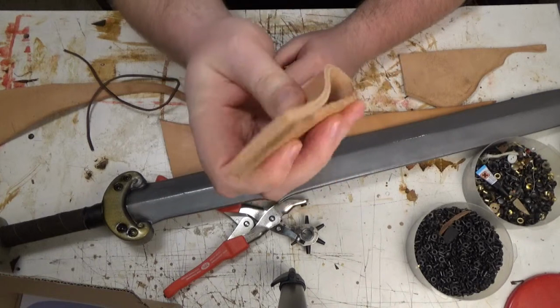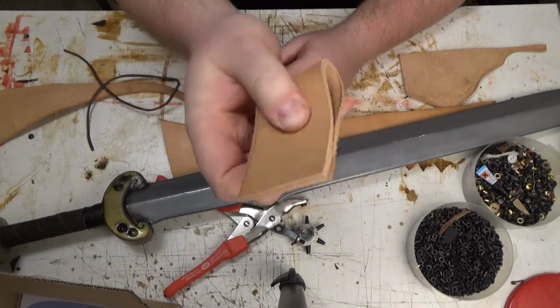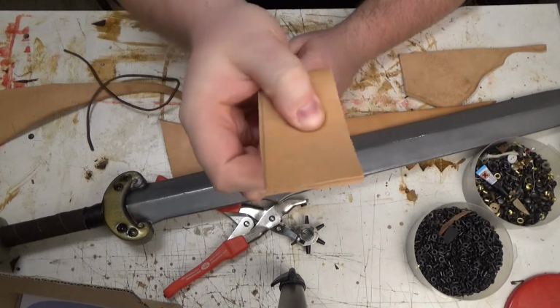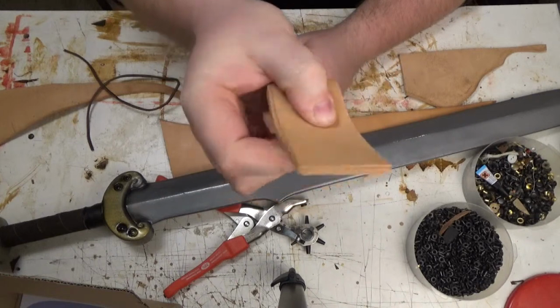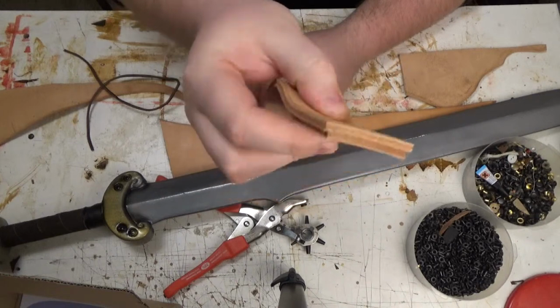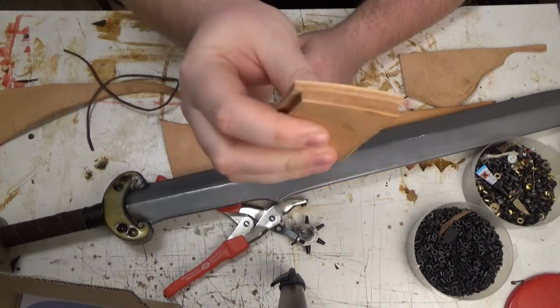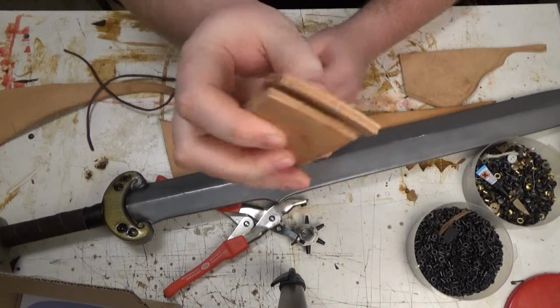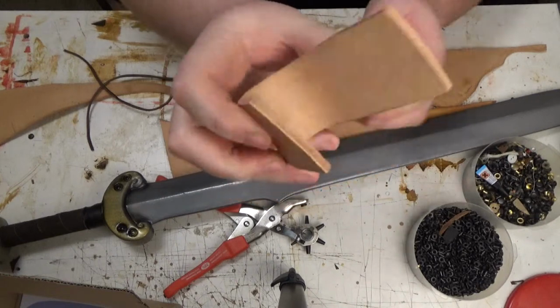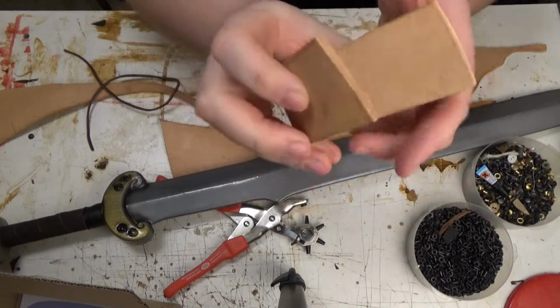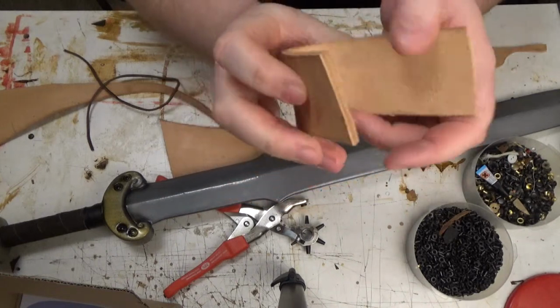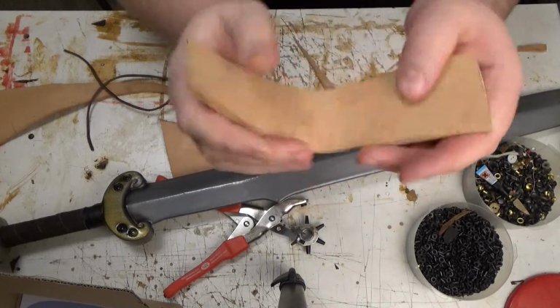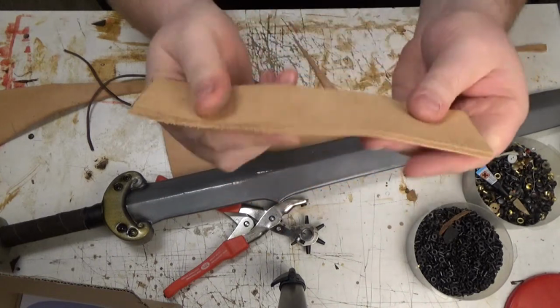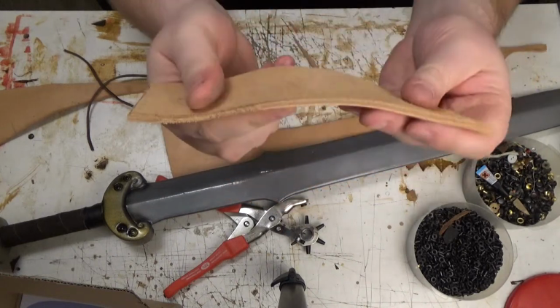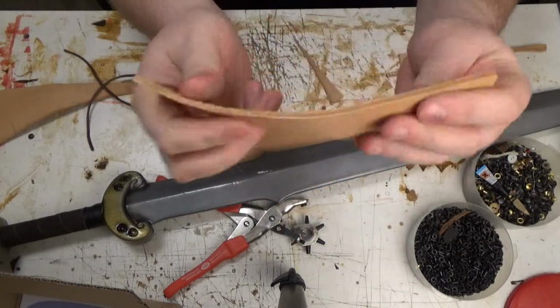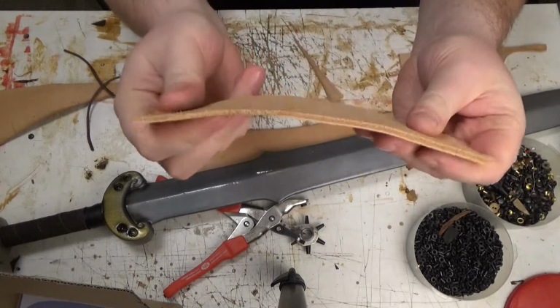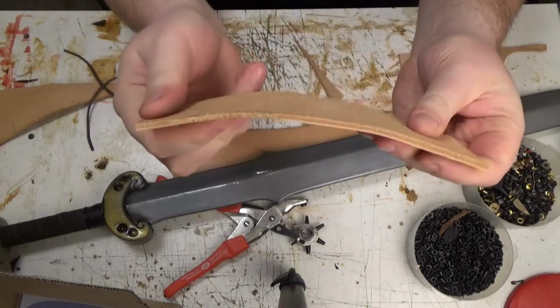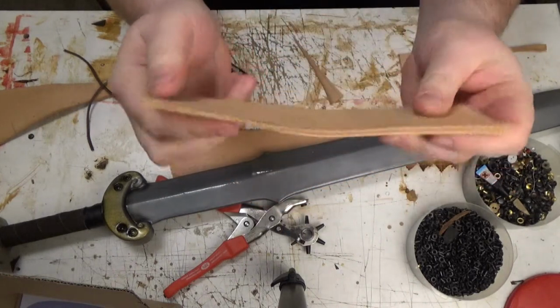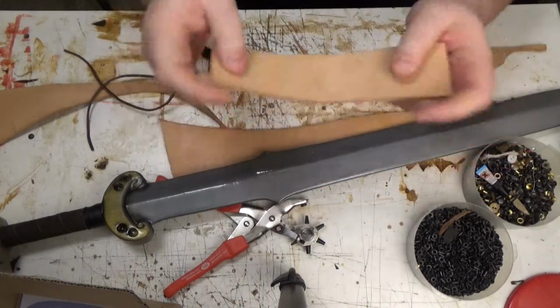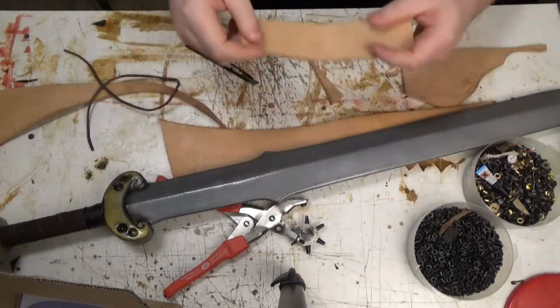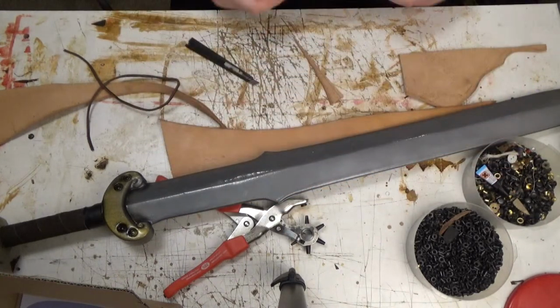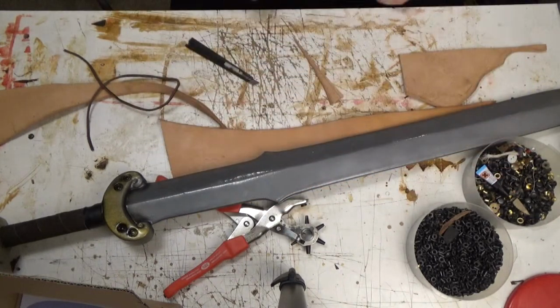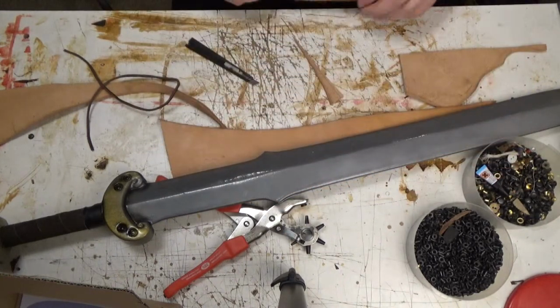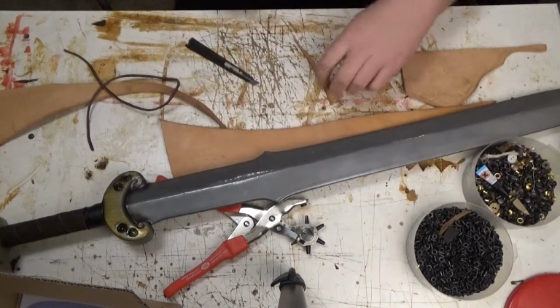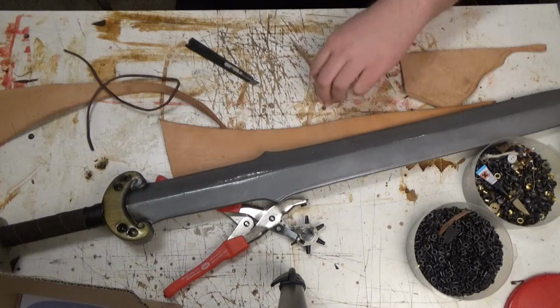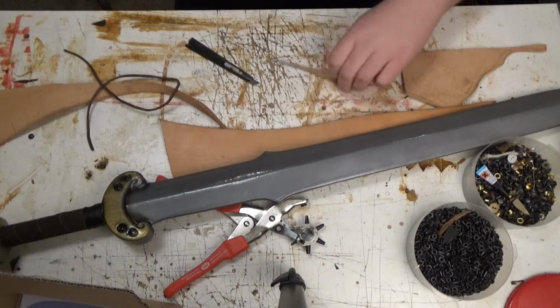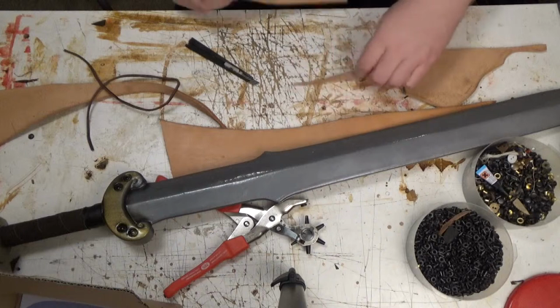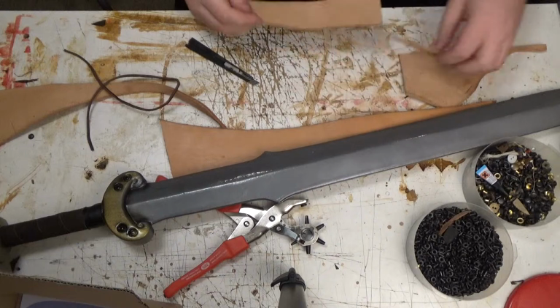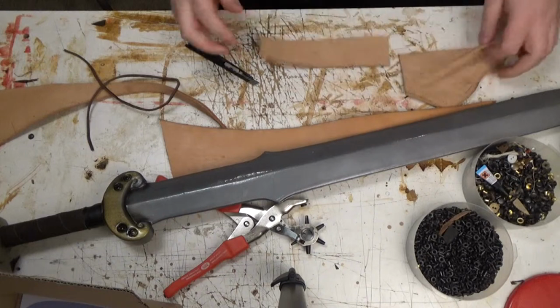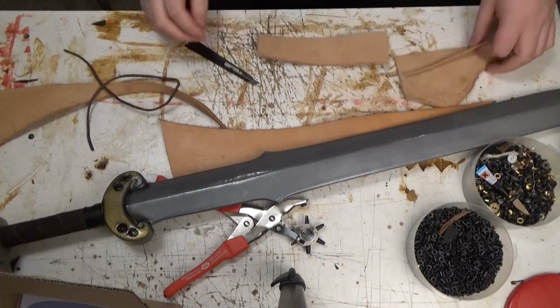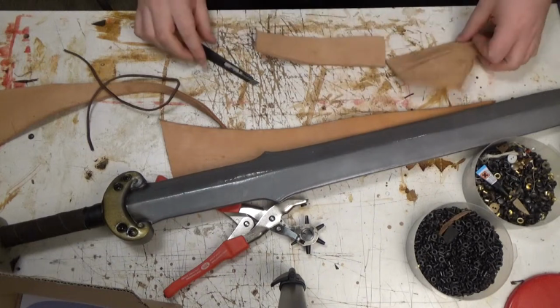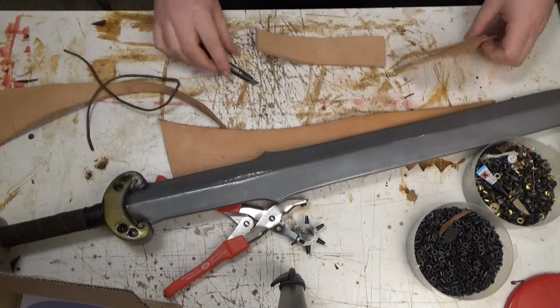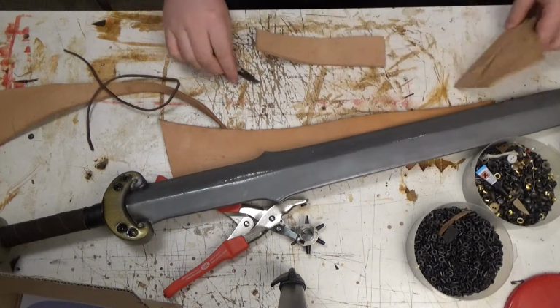As you can see, eyeballing it is good enough. Good enough for a belt loop.